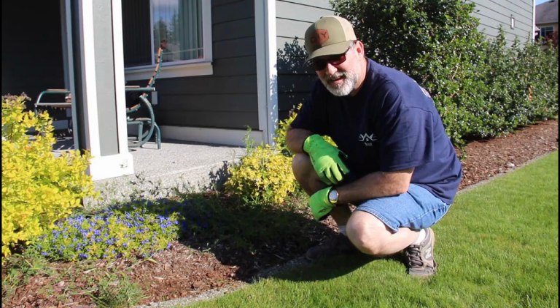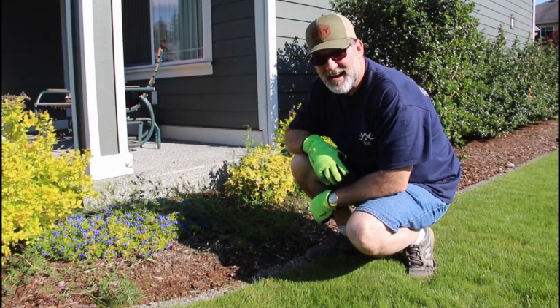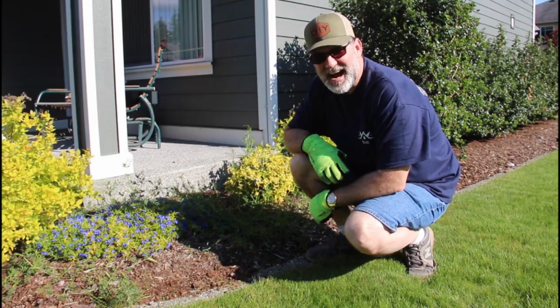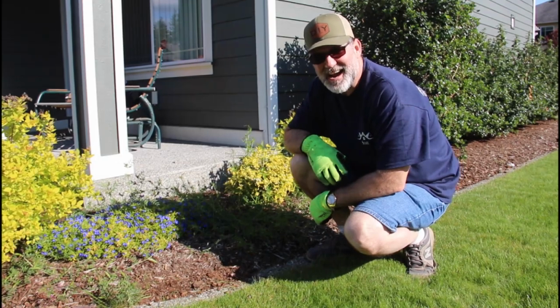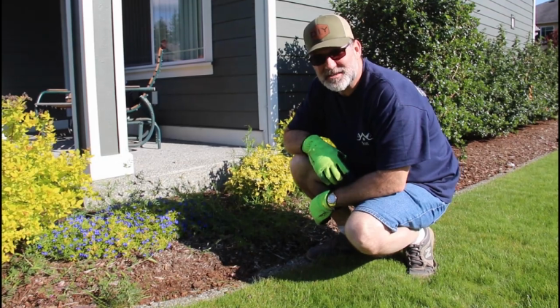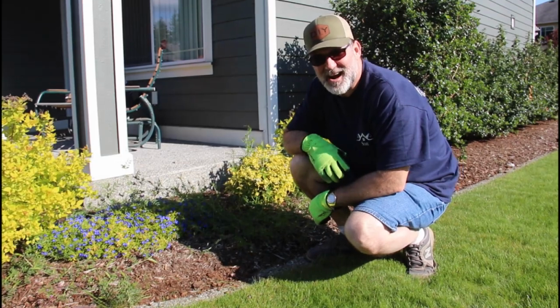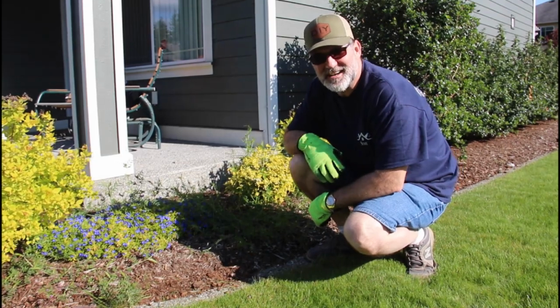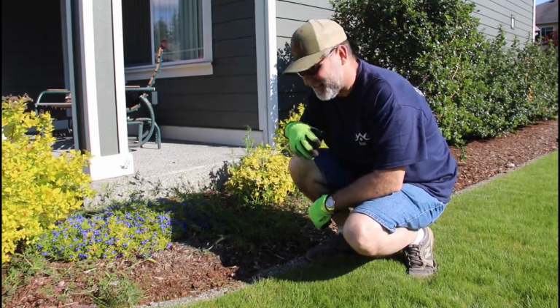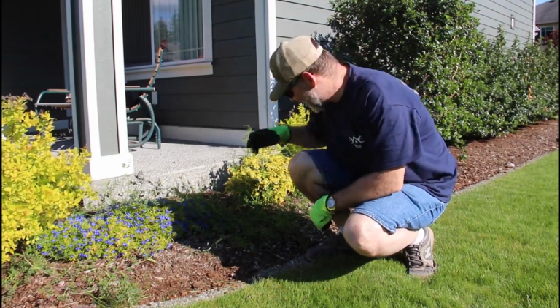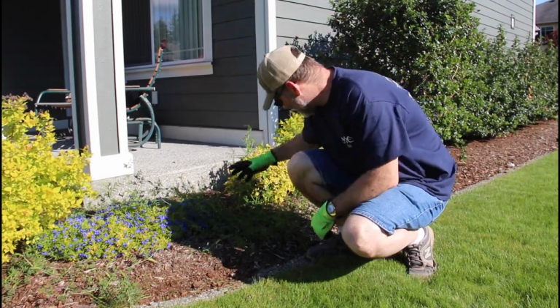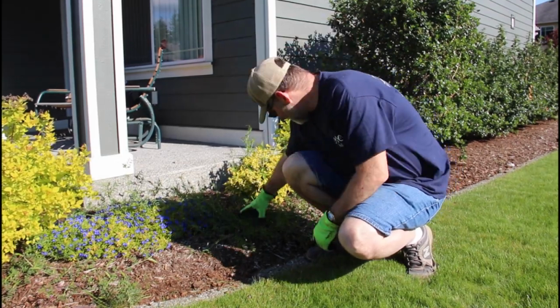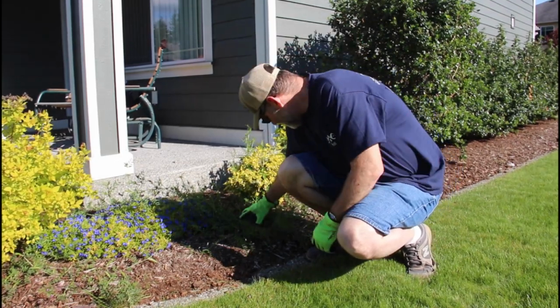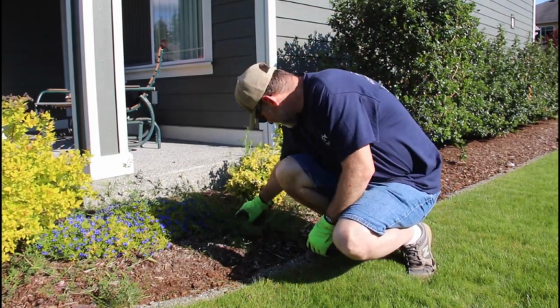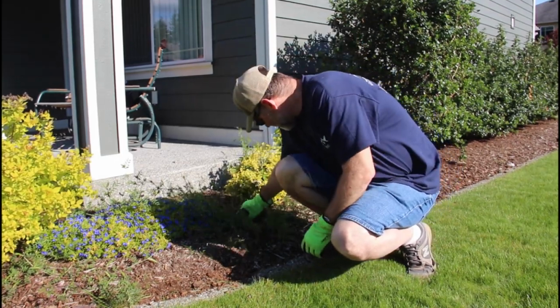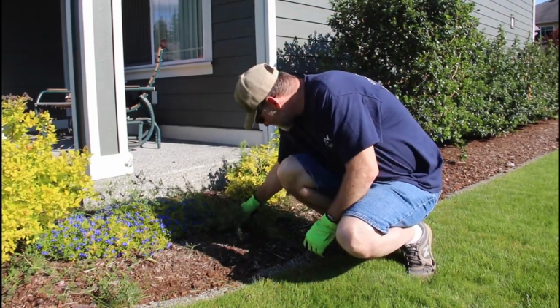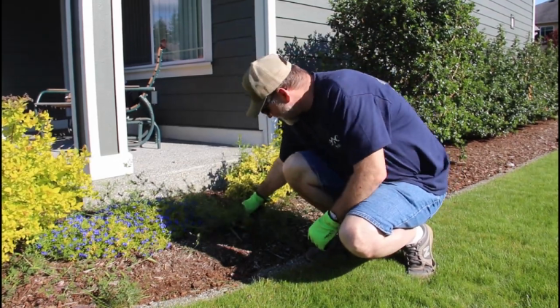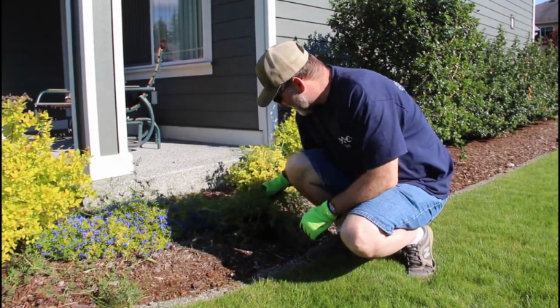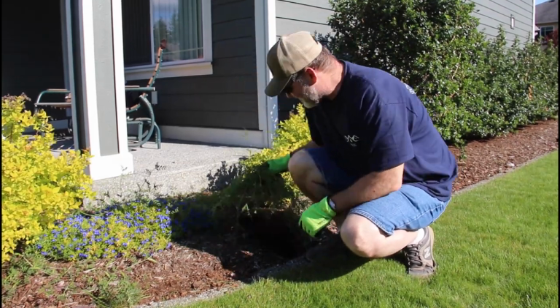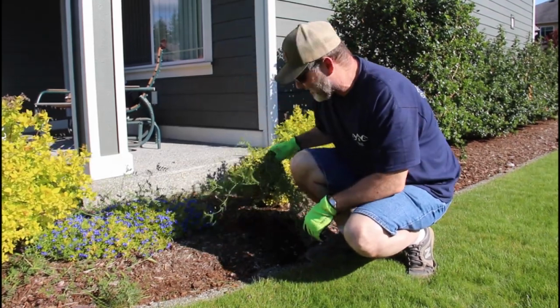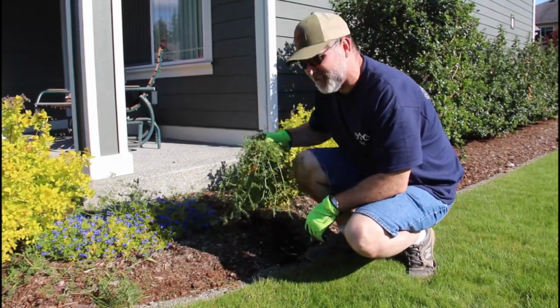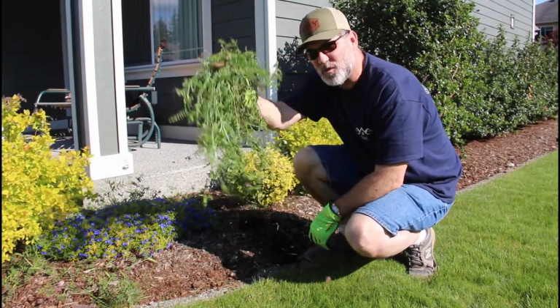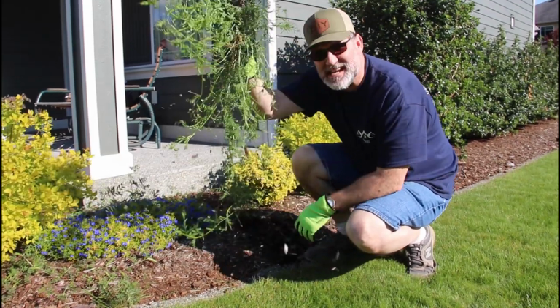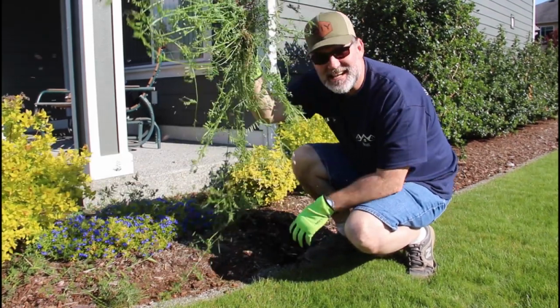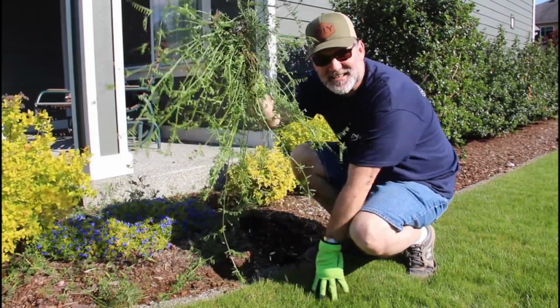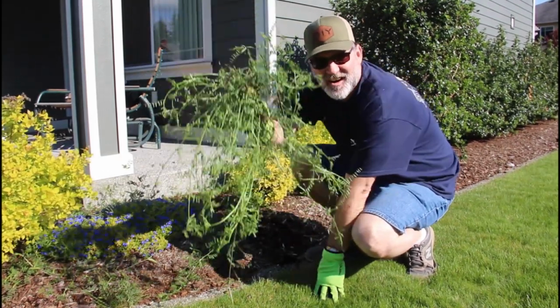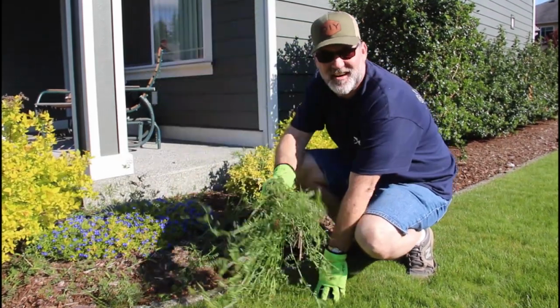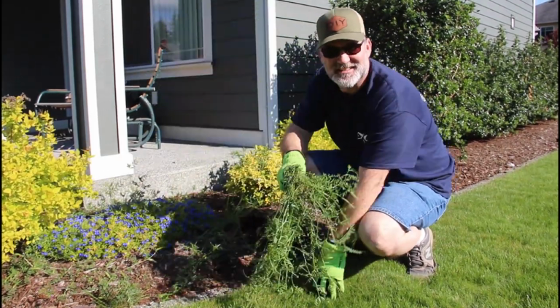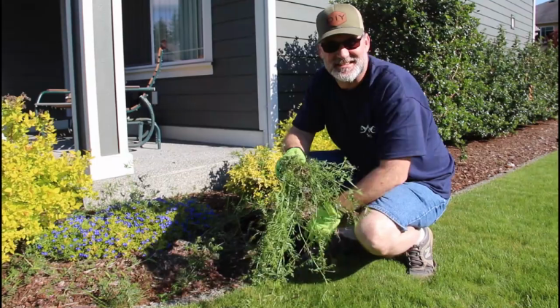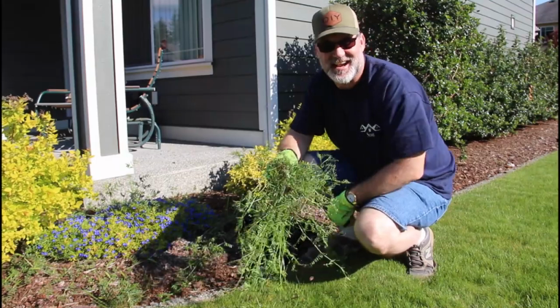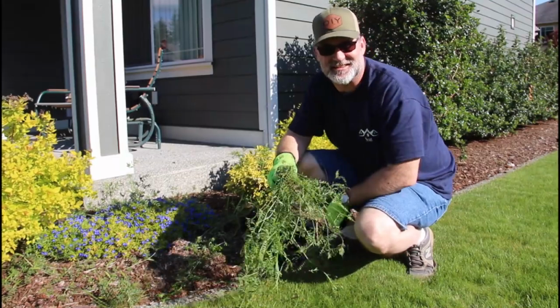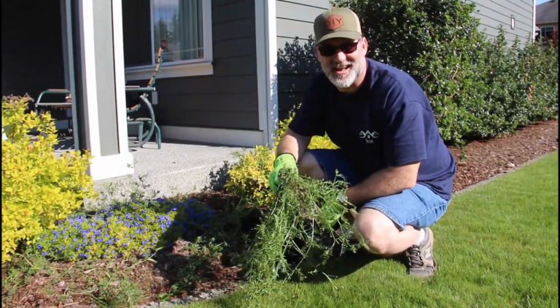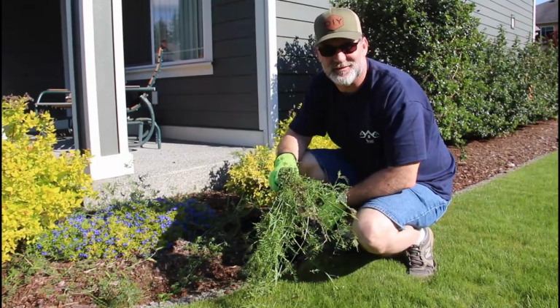Hi, I'm Scott, and today we're going to talk about killing weeds on Dad It Yourself.